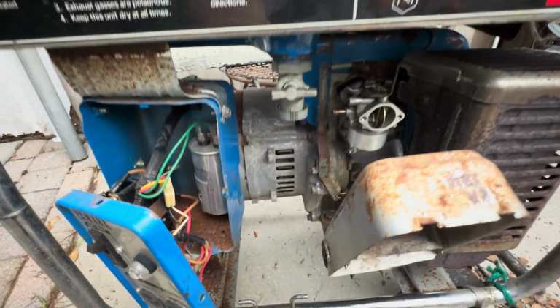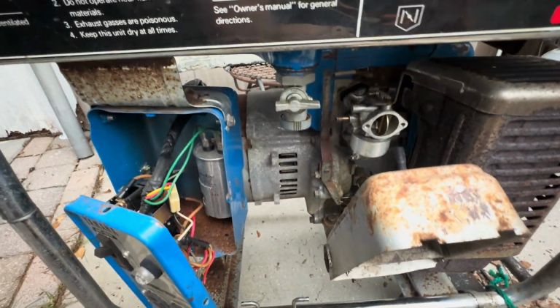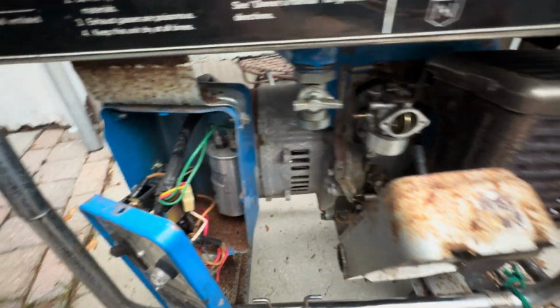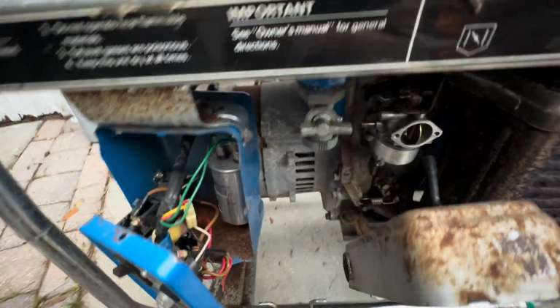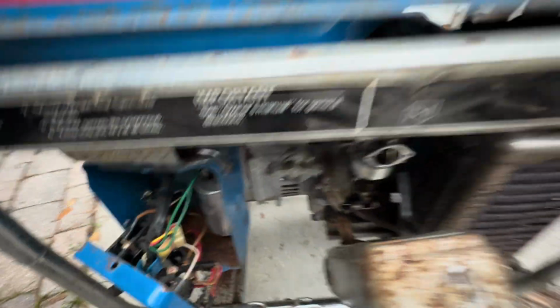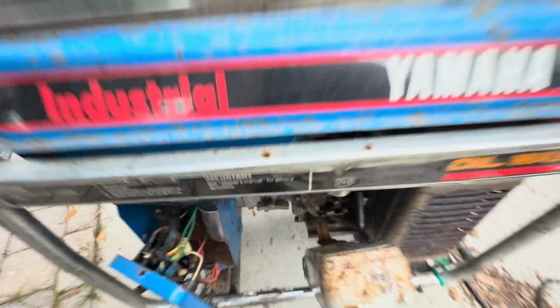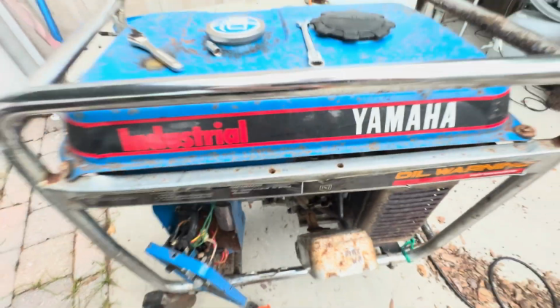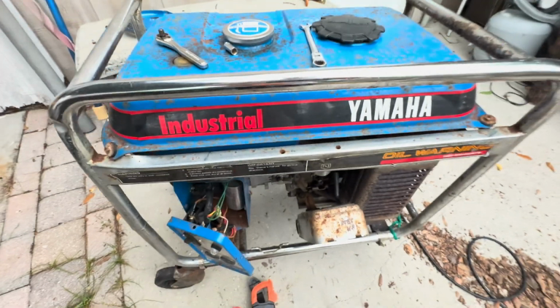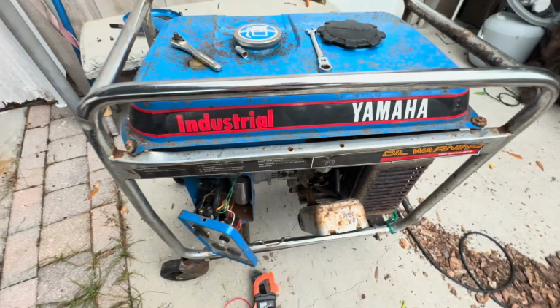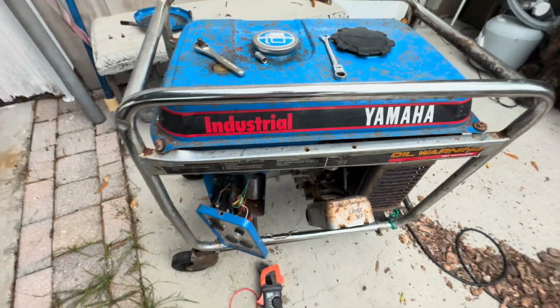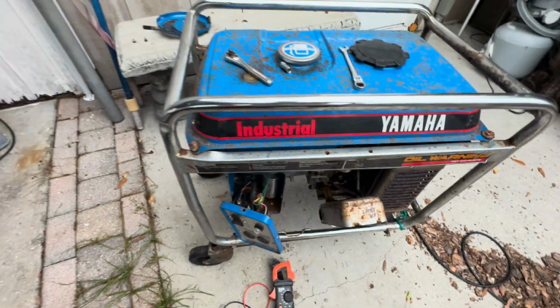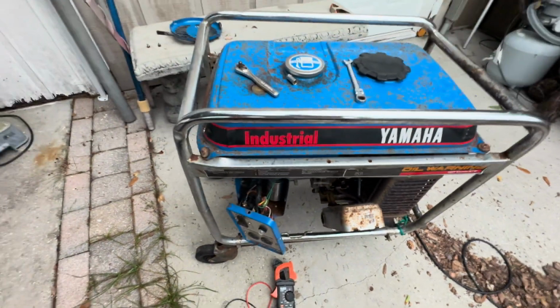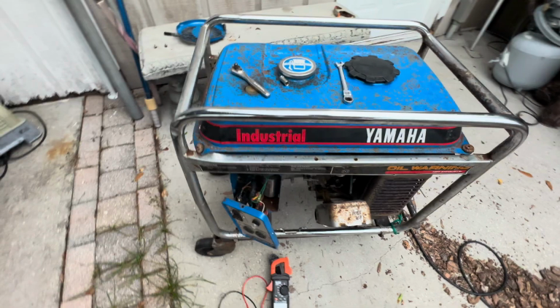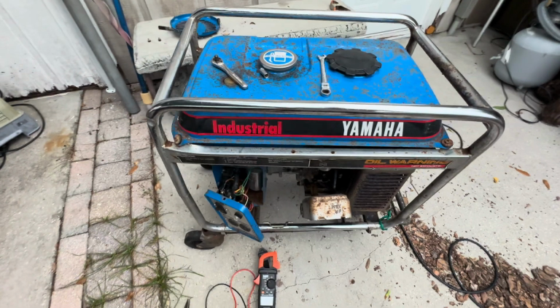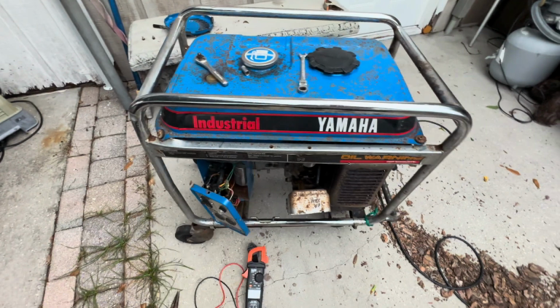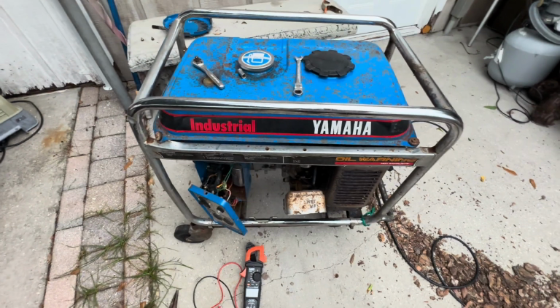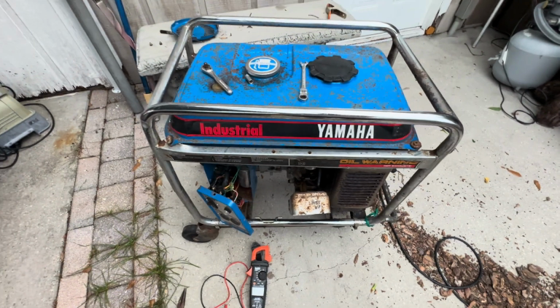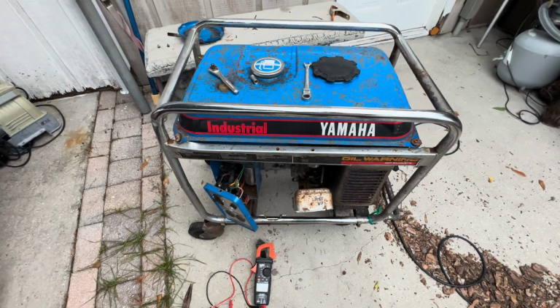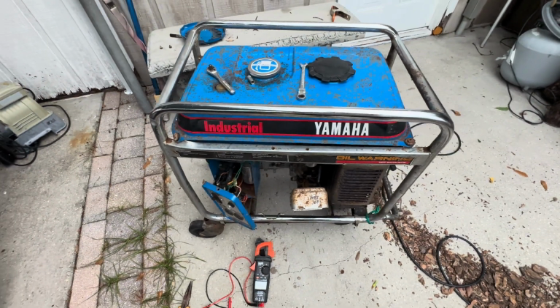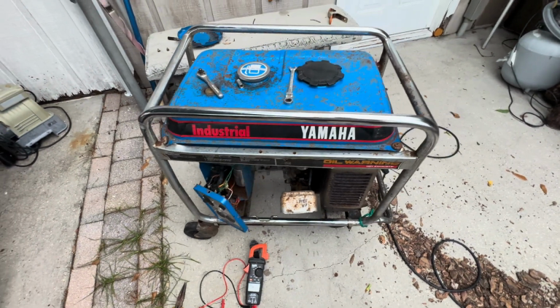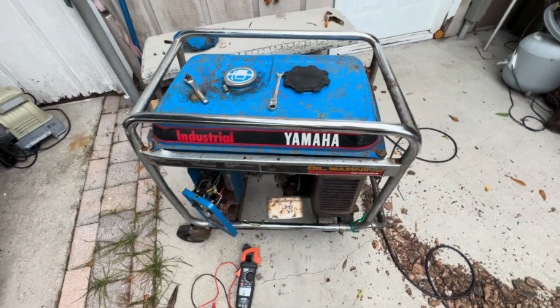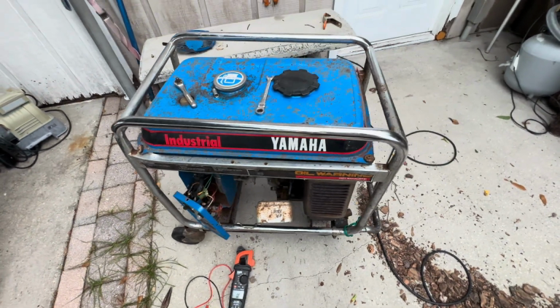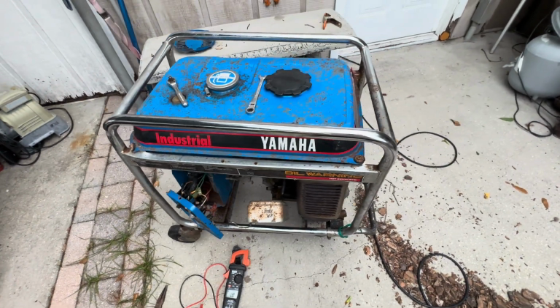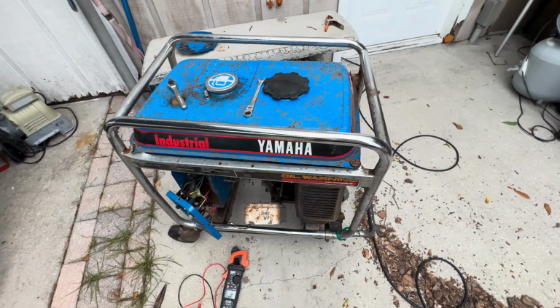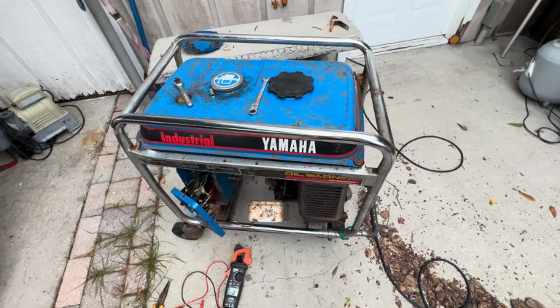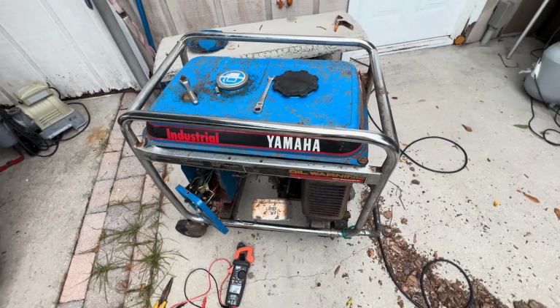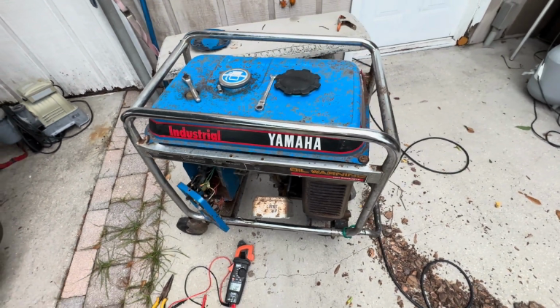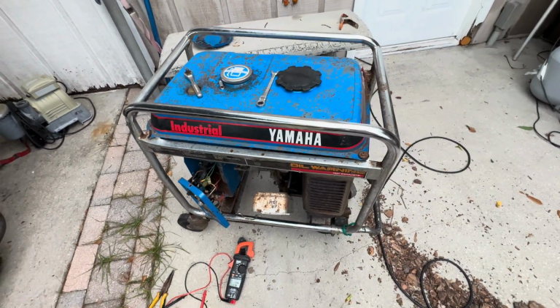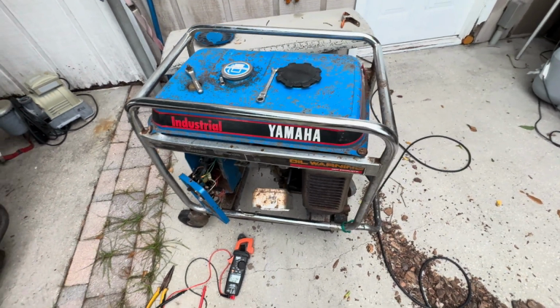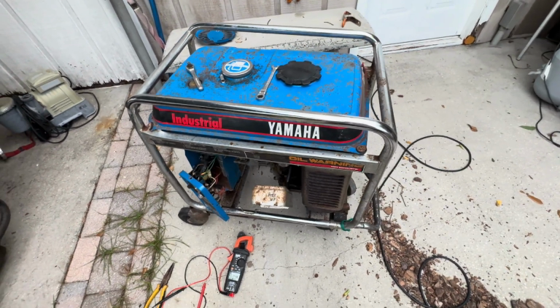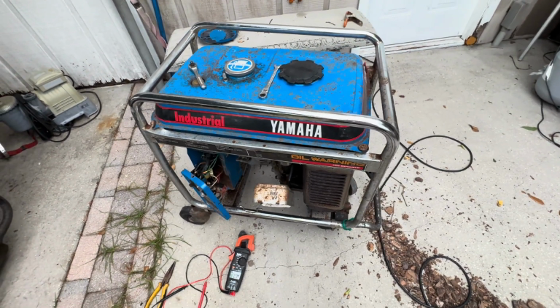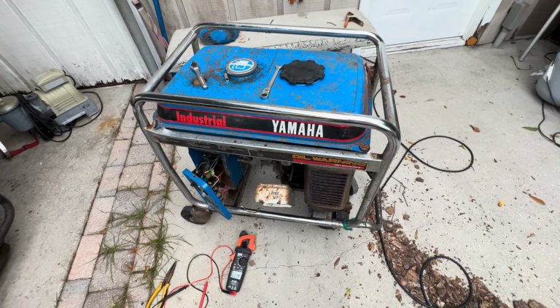That's about it. These Yamaha generators are very high quality. Like I said, this is an older one, but still good.